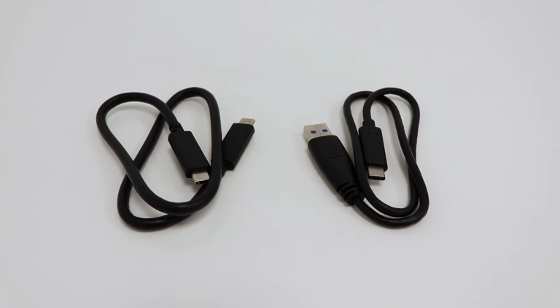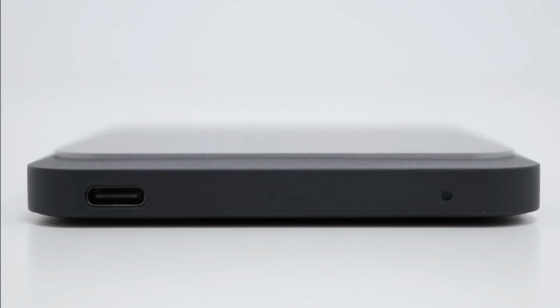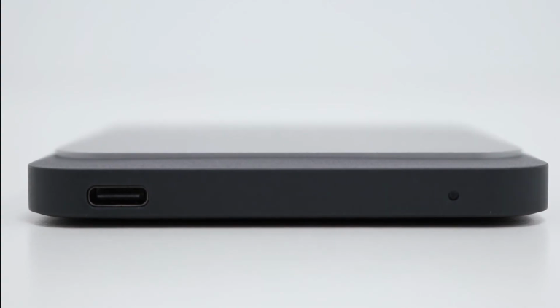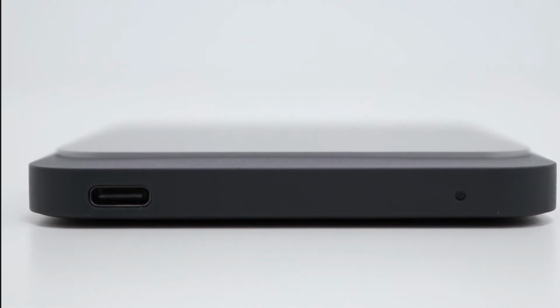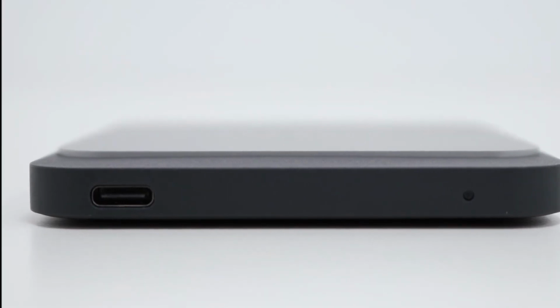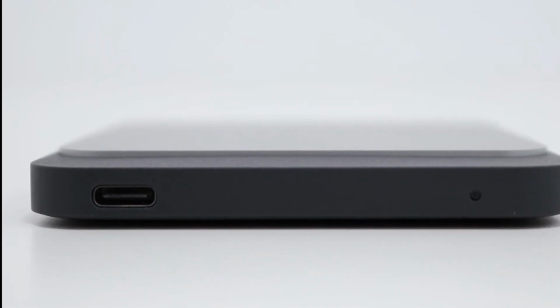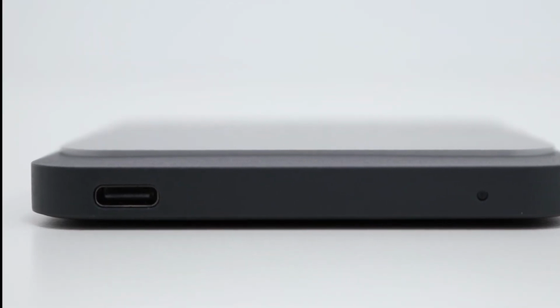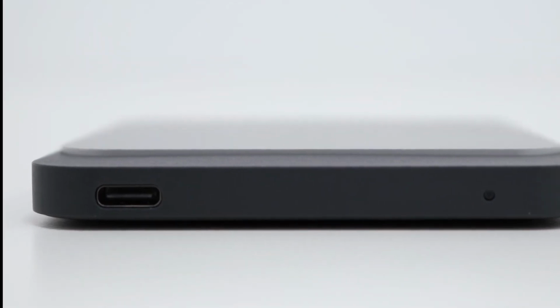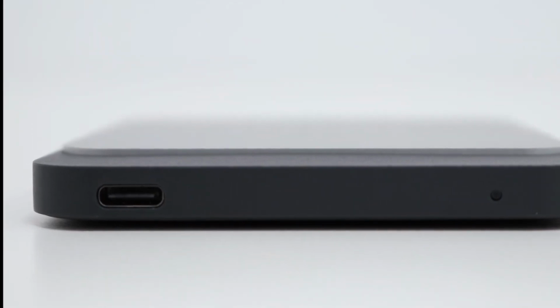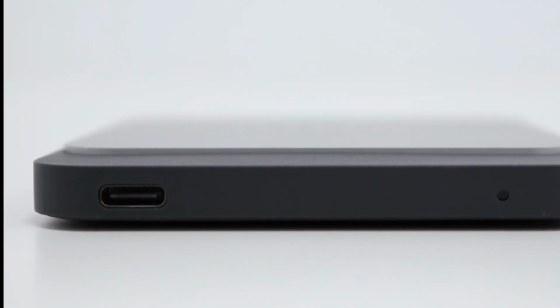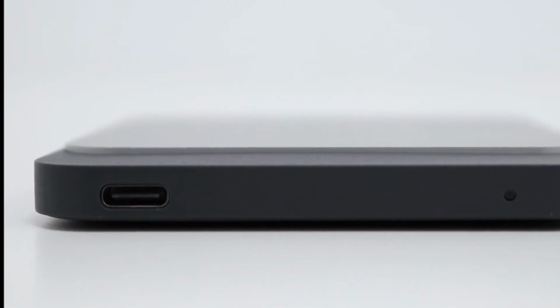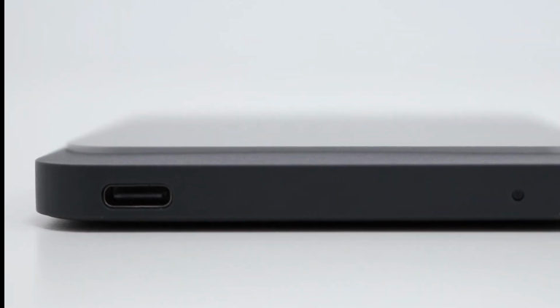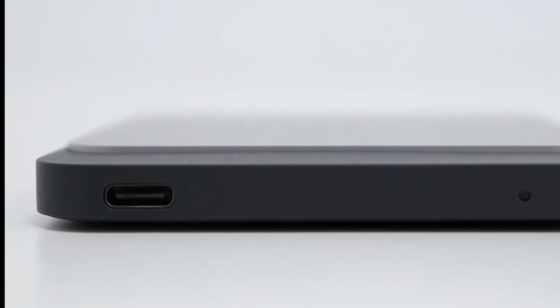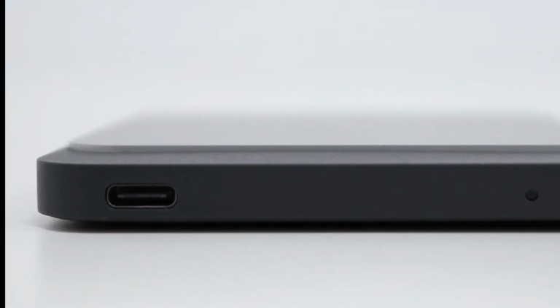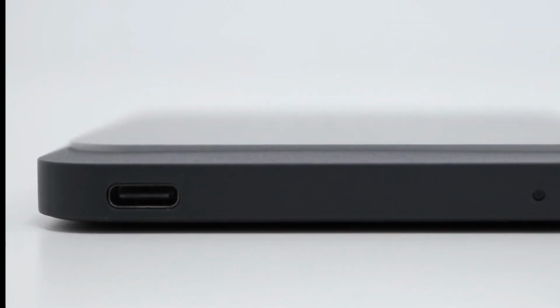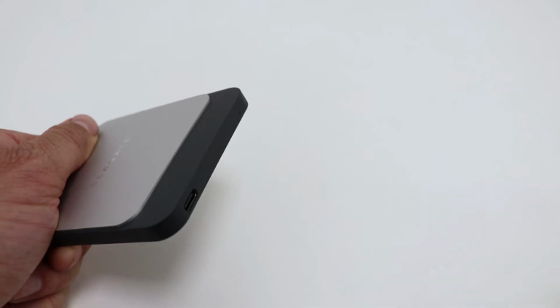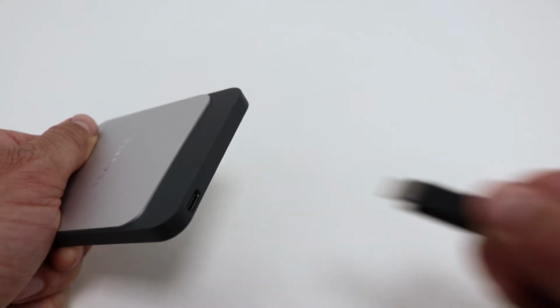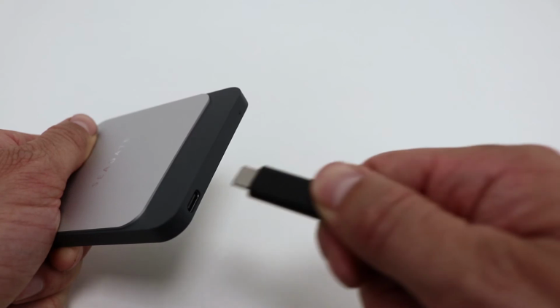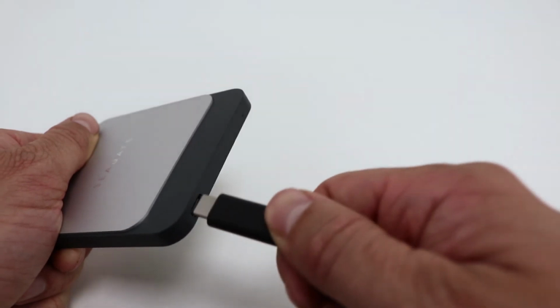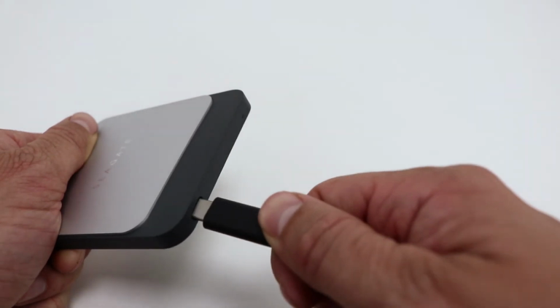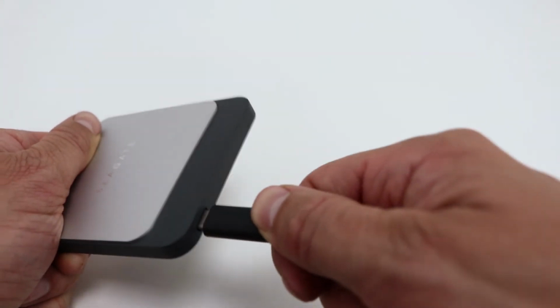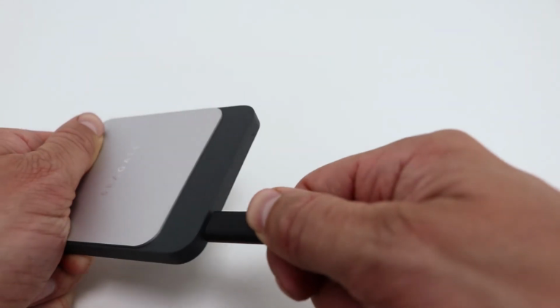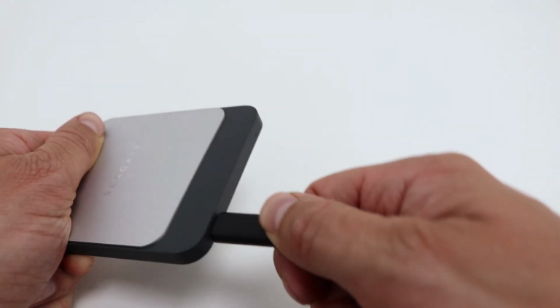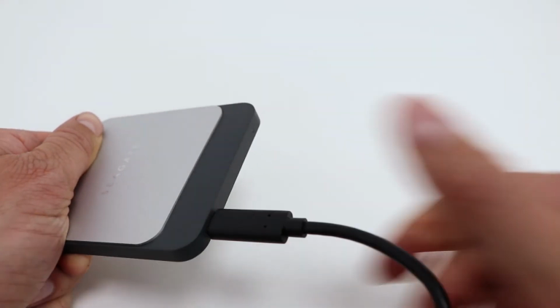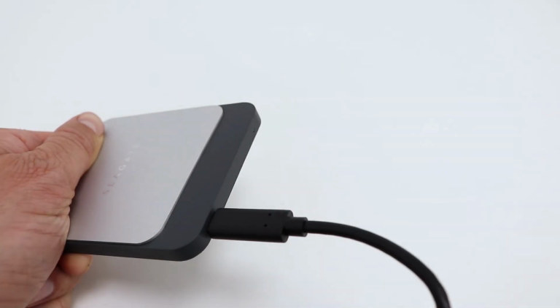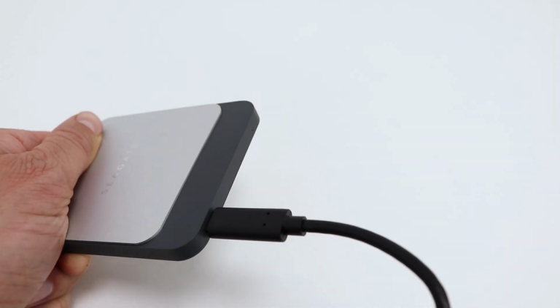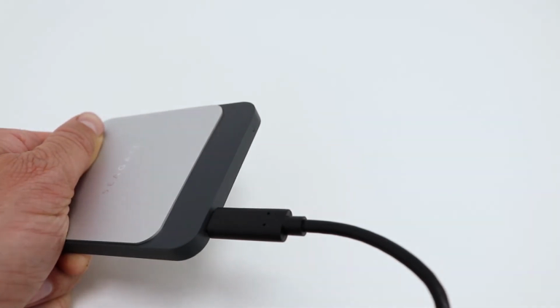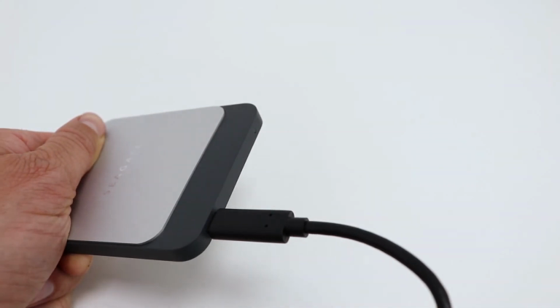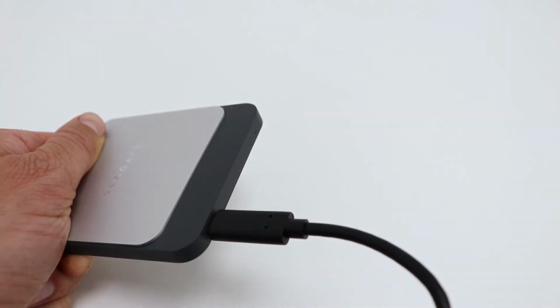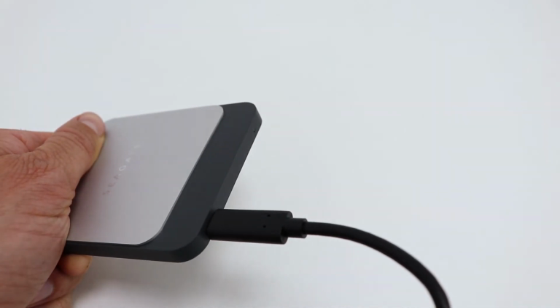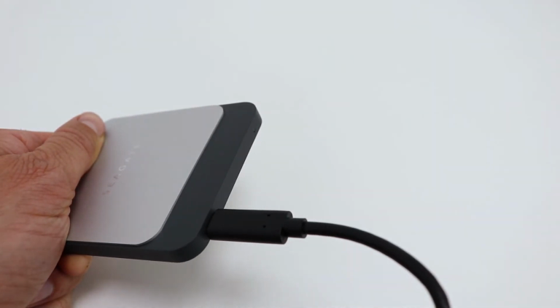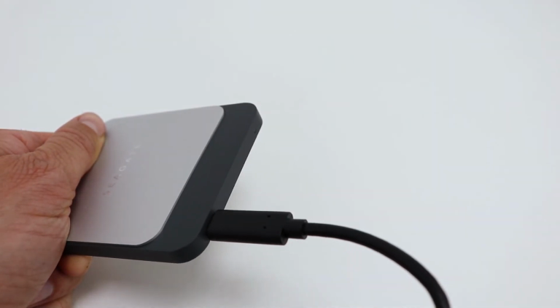It connects to your device via USB-C, which also acts as a power source, so you don't have to worry about any additional cables or external power sources.